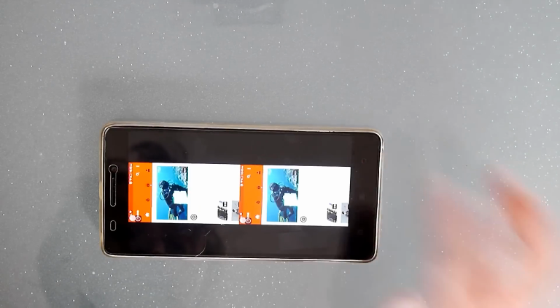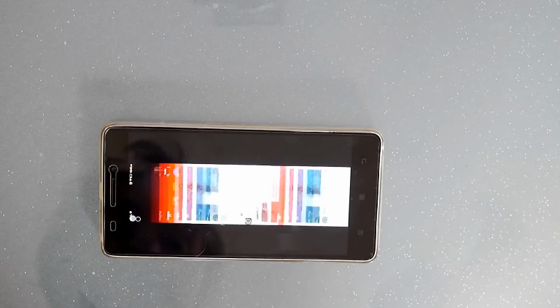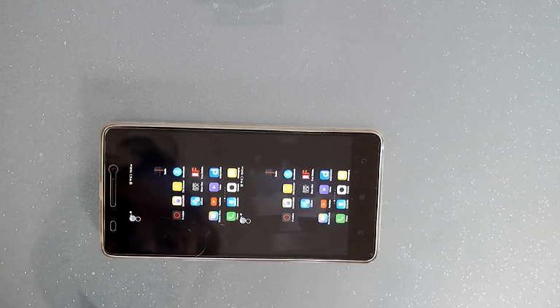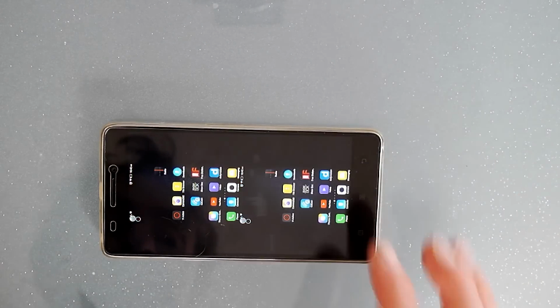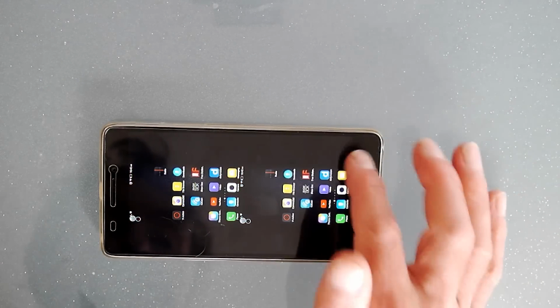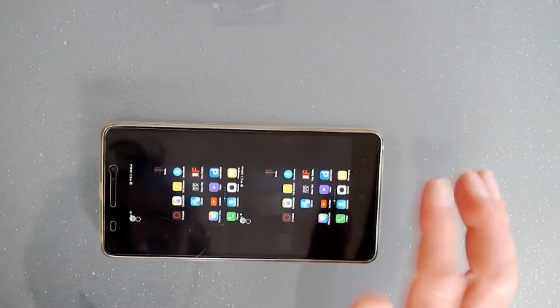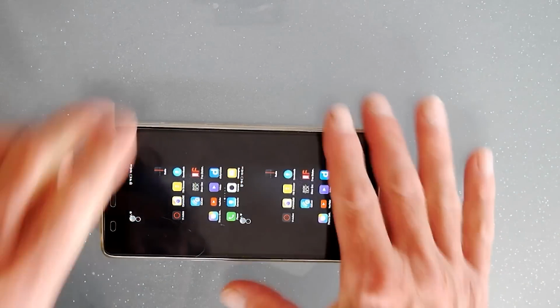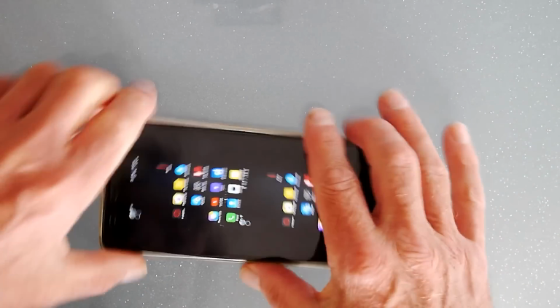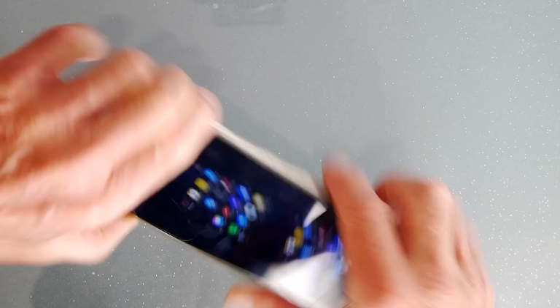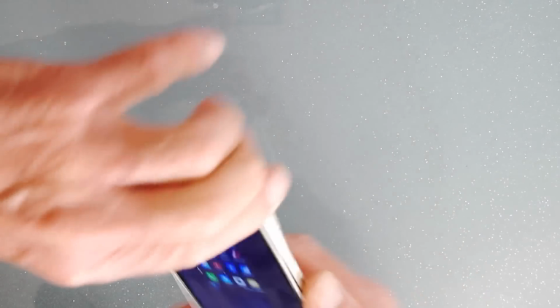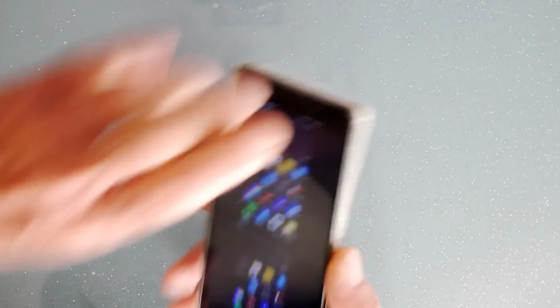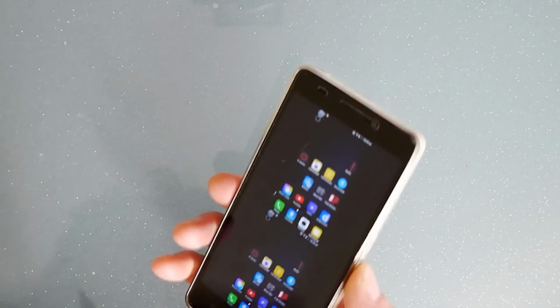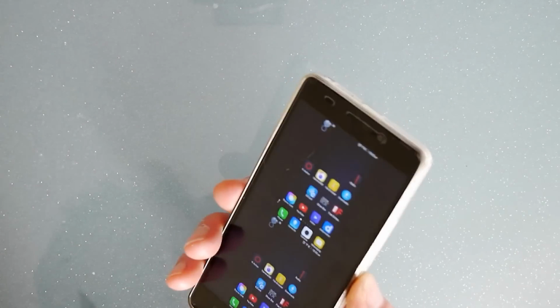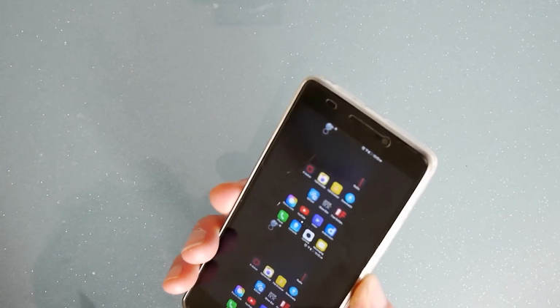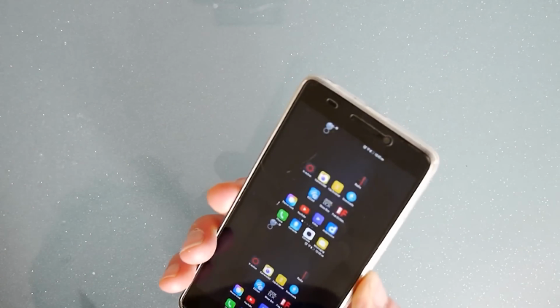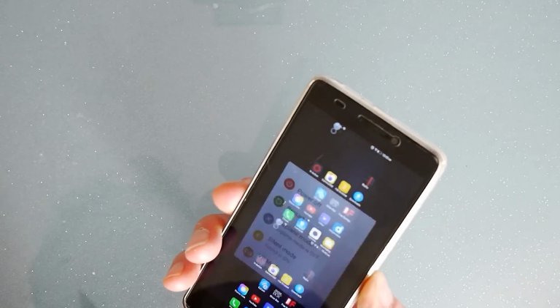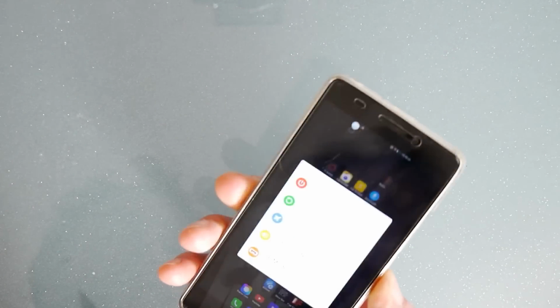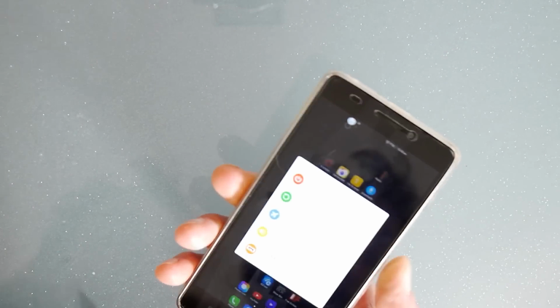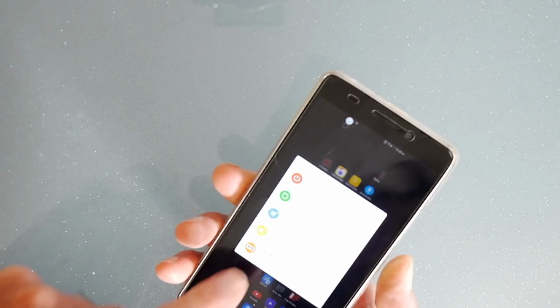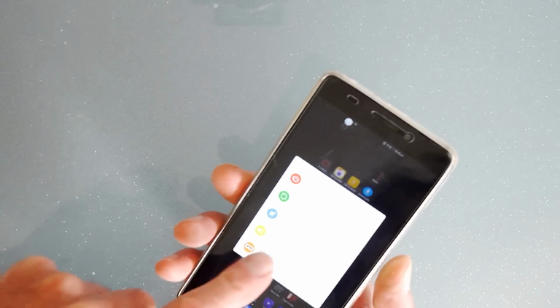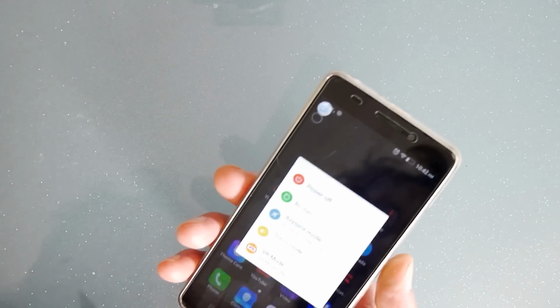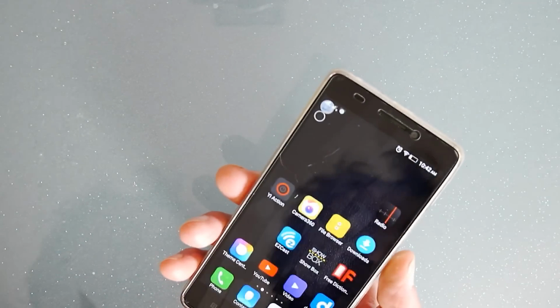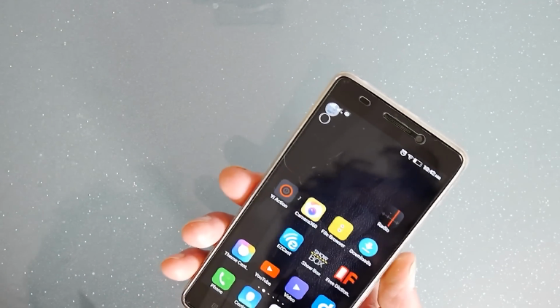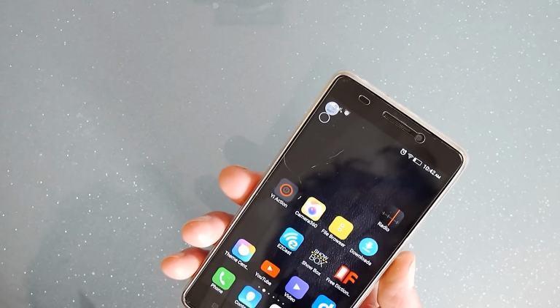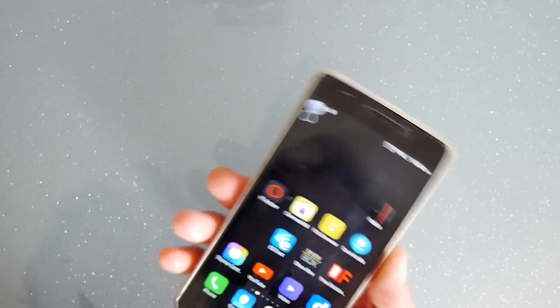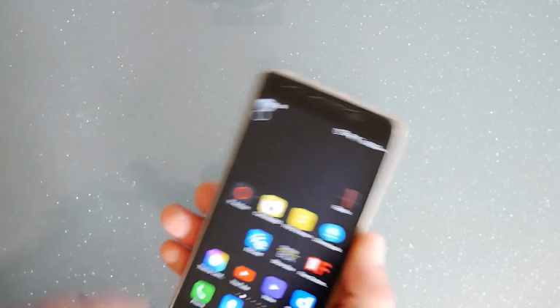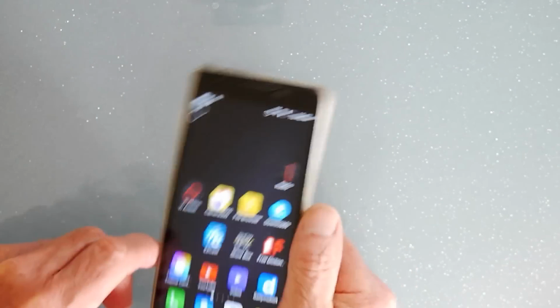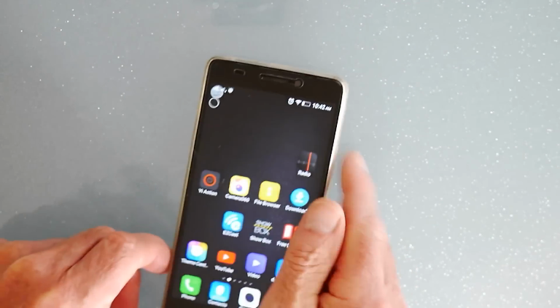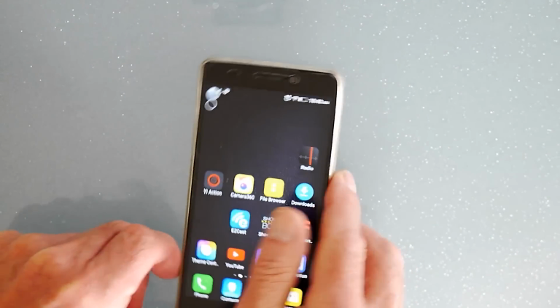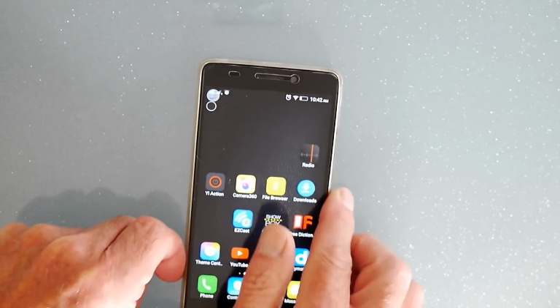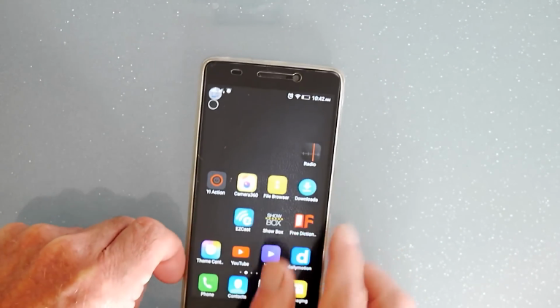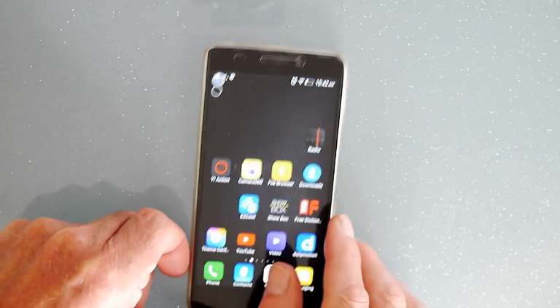To get out of VR mode, you push and hold and exit virtual reality mode.